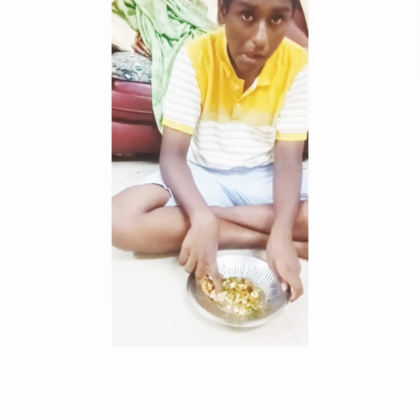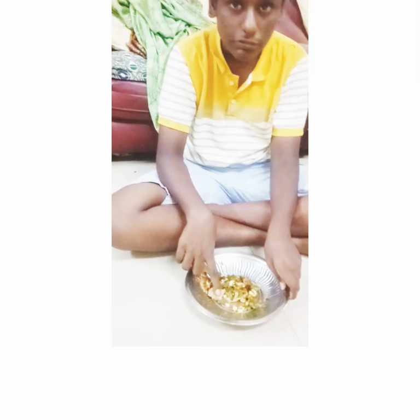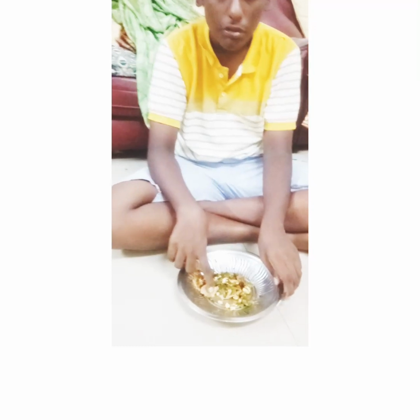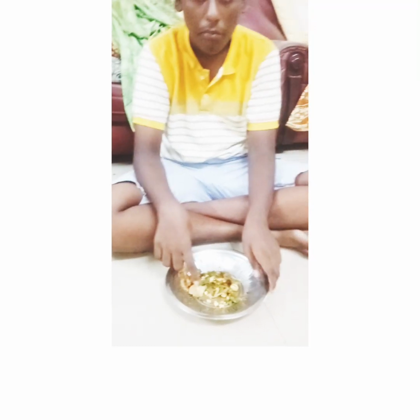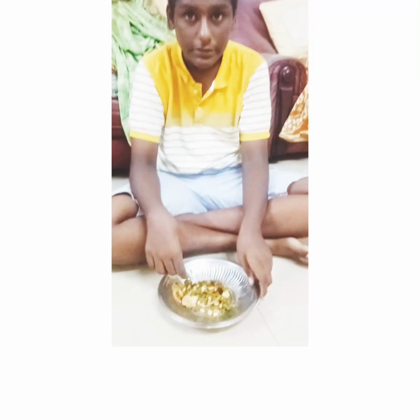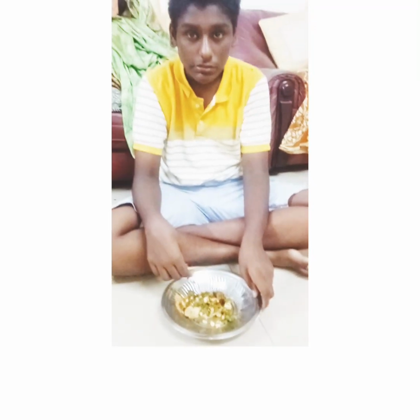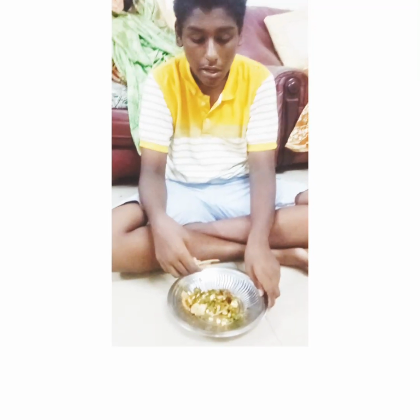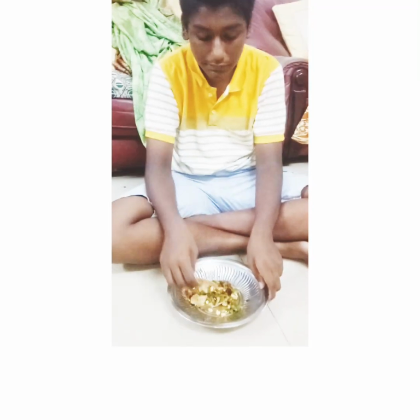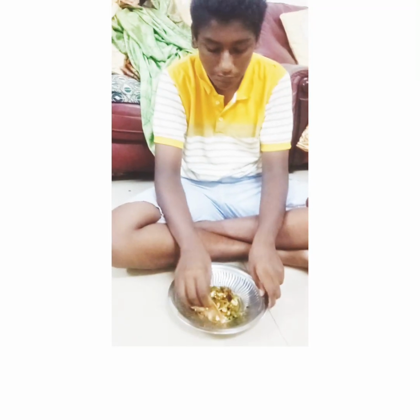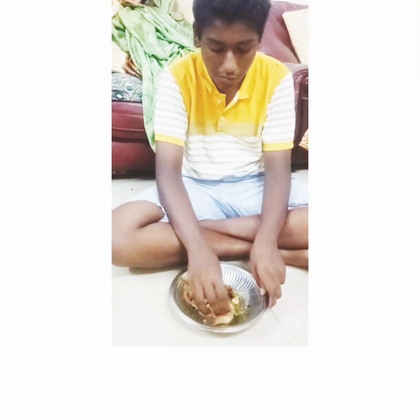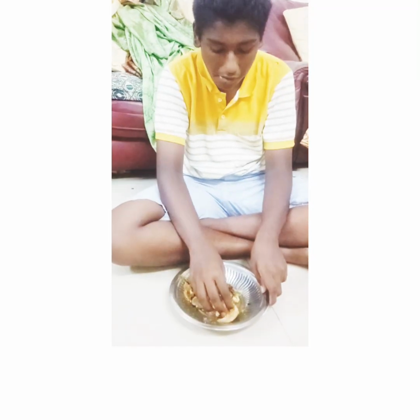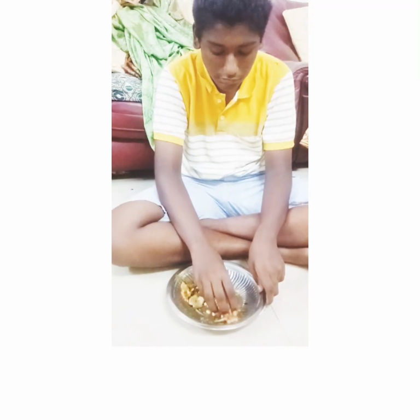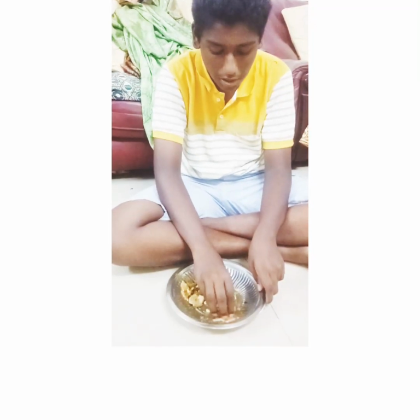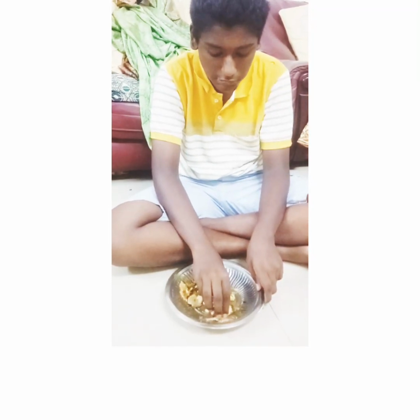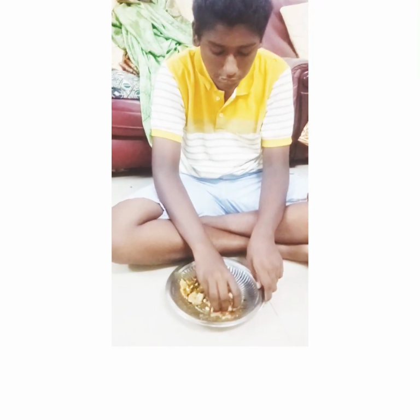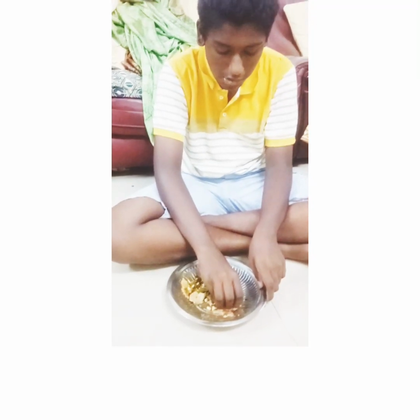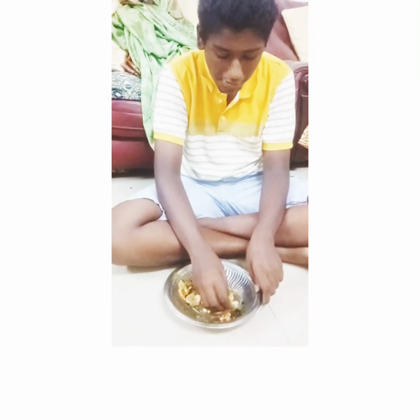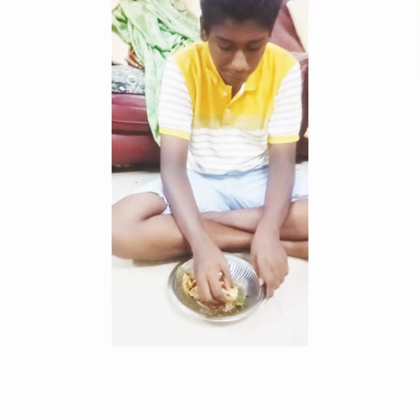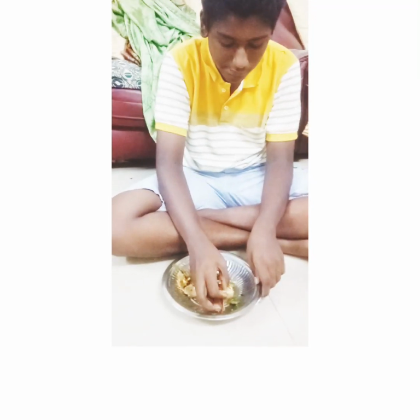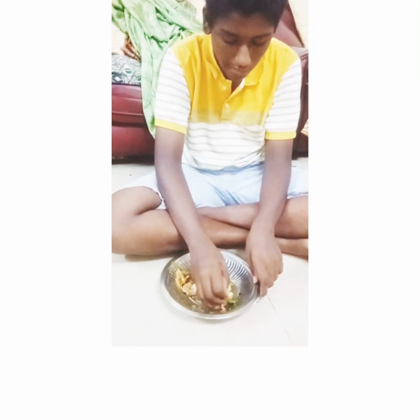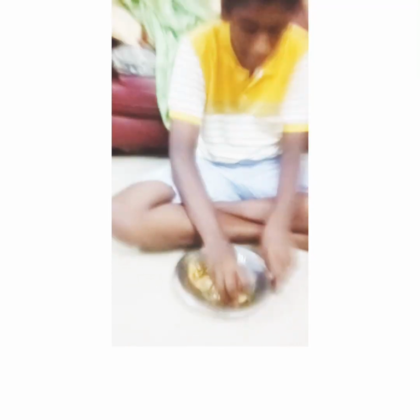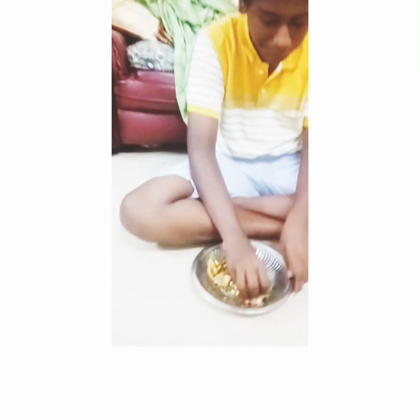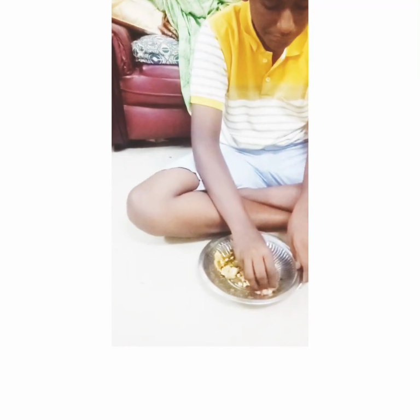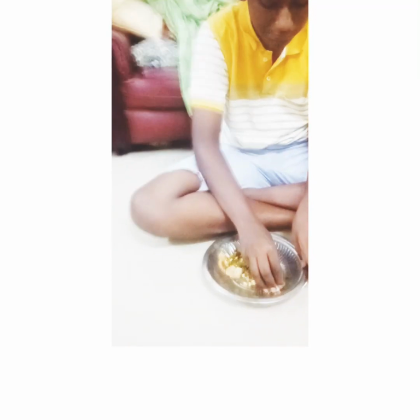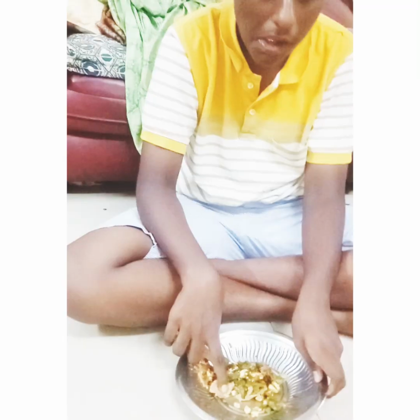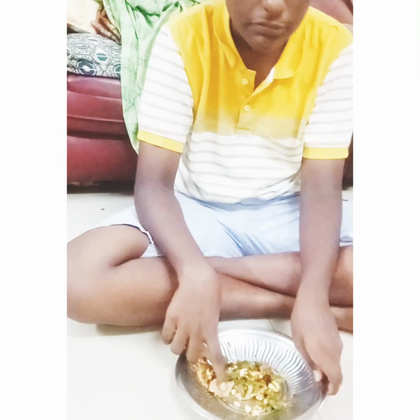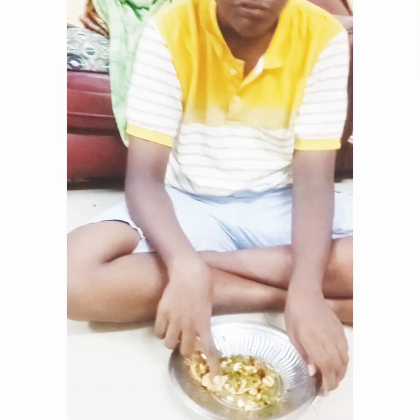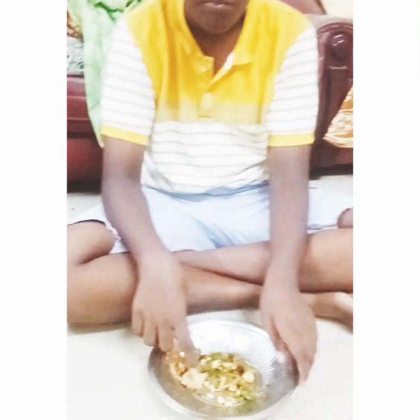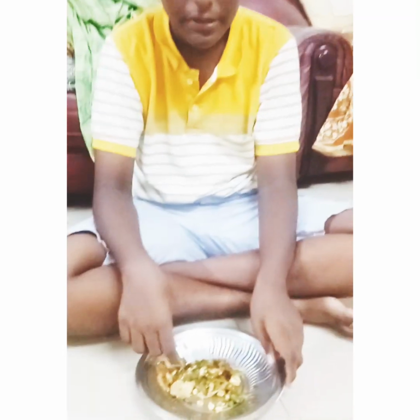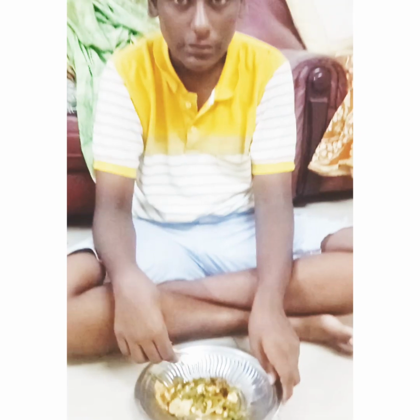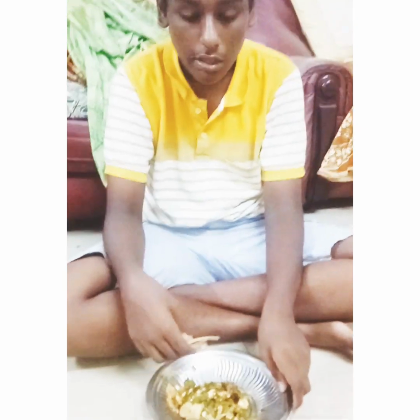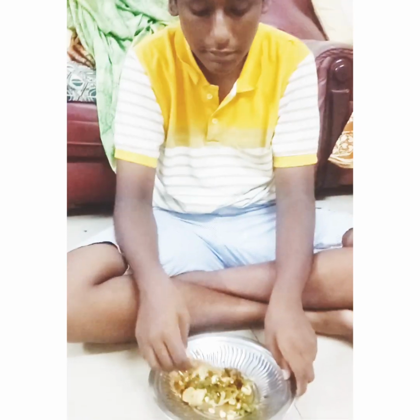Hello everyone! I am having a good meal this week. You can cook a meal anyway. I will cook the meal for 20 days.